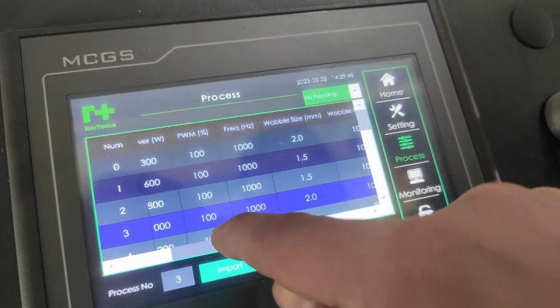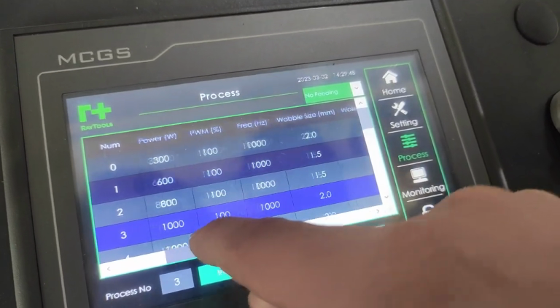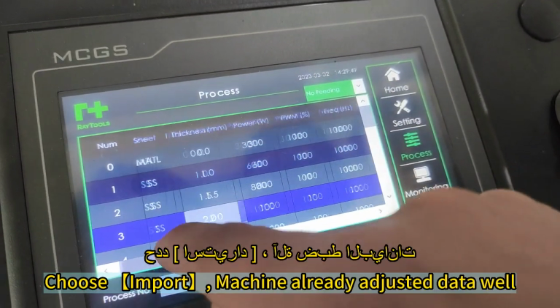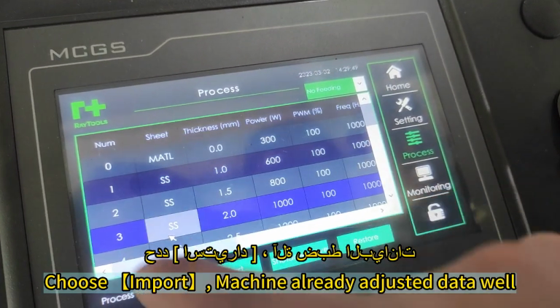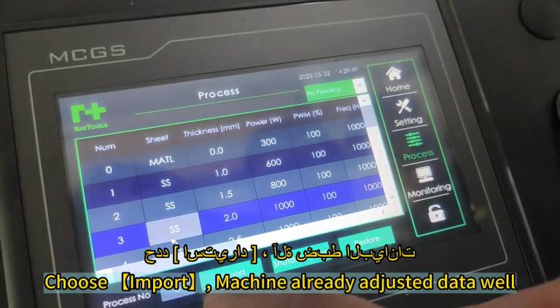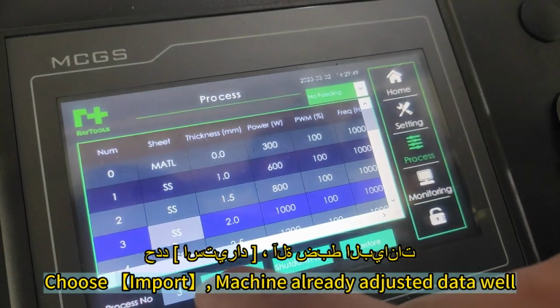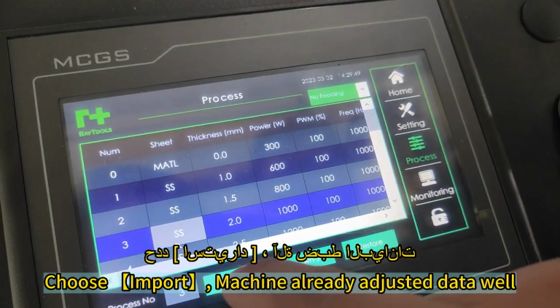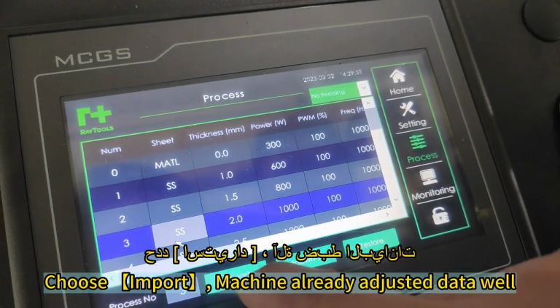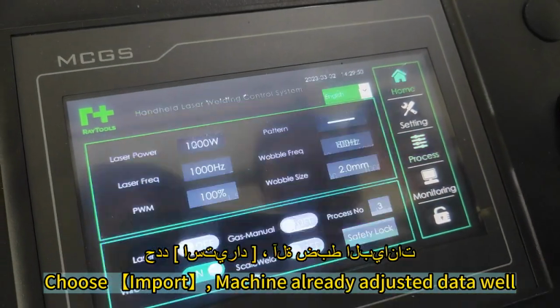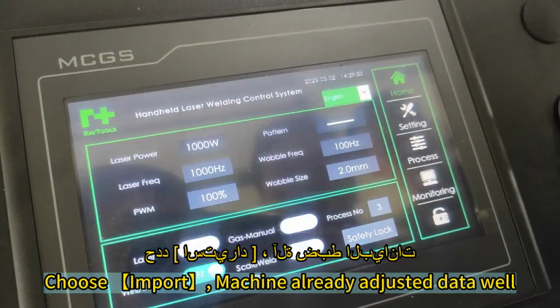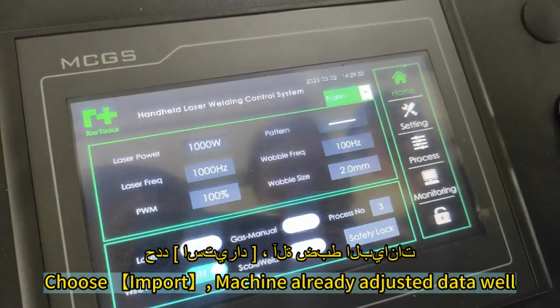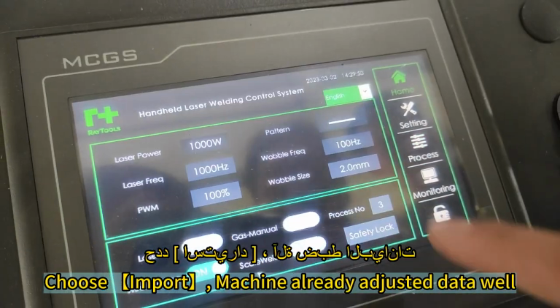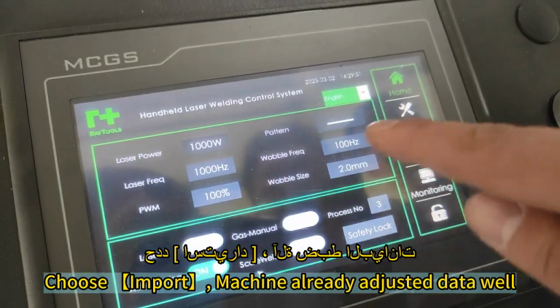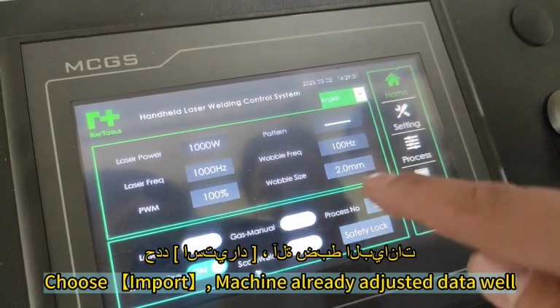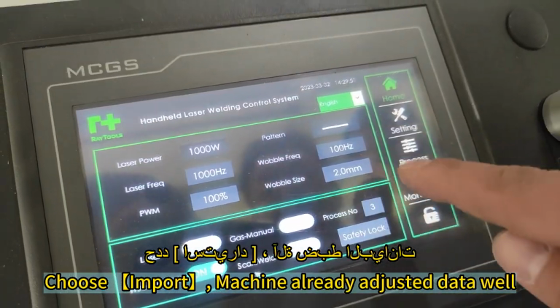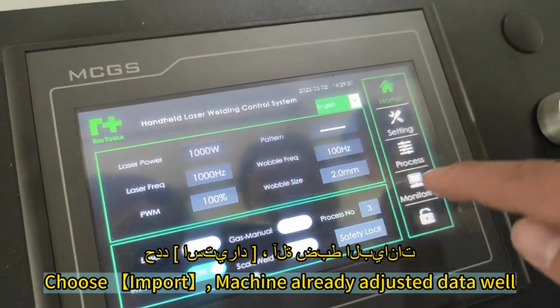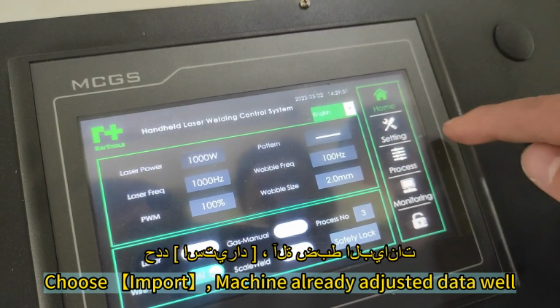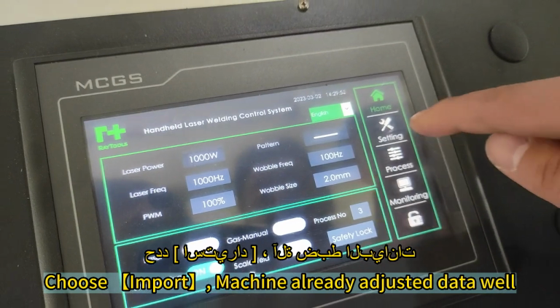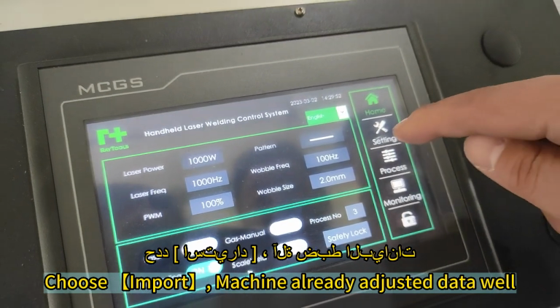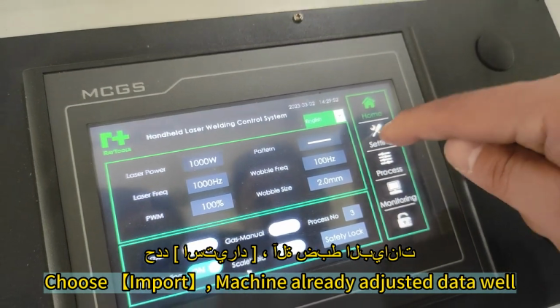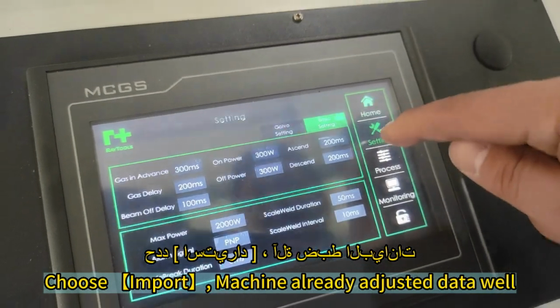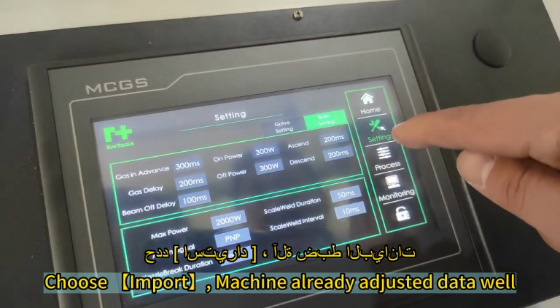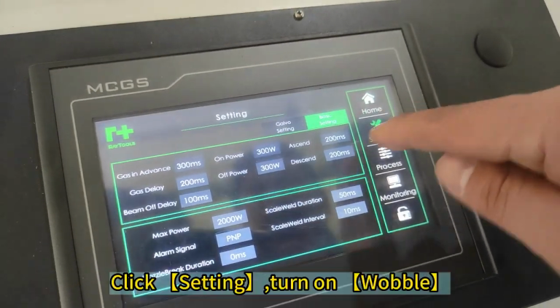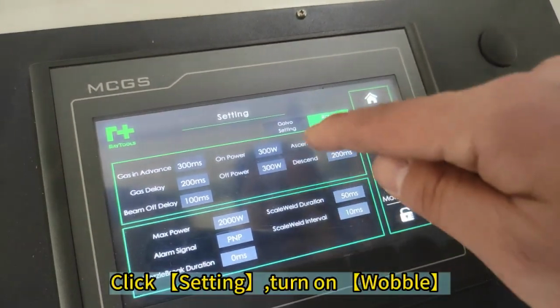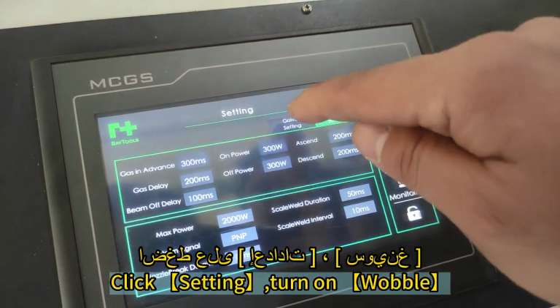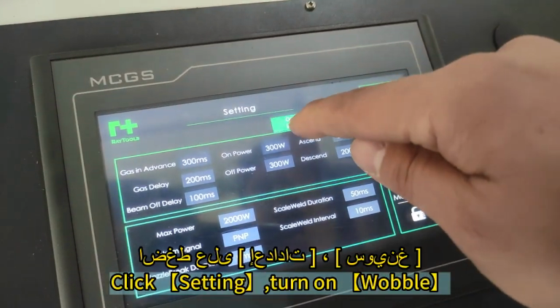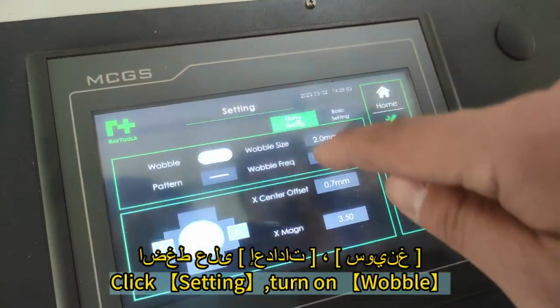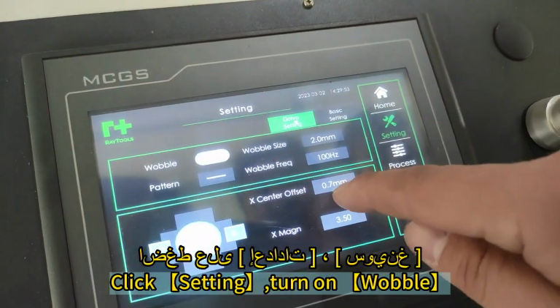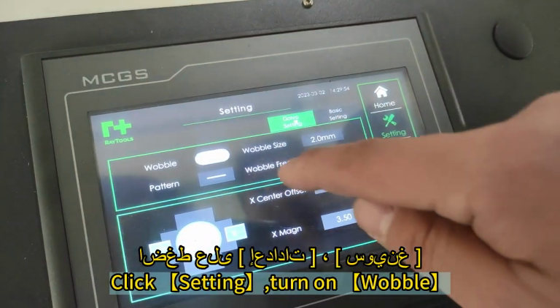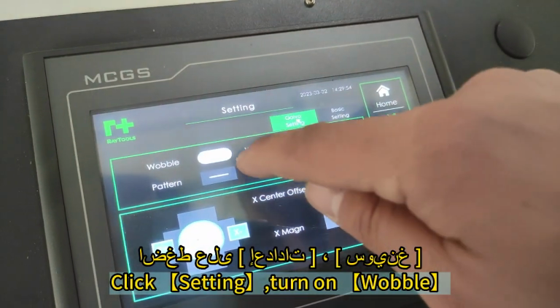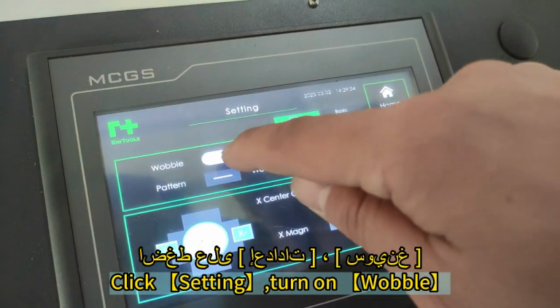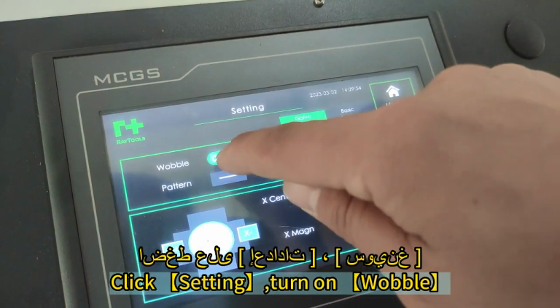Choose Import. The machine has already adjusted the data. Click Setting, then turn on wobble.